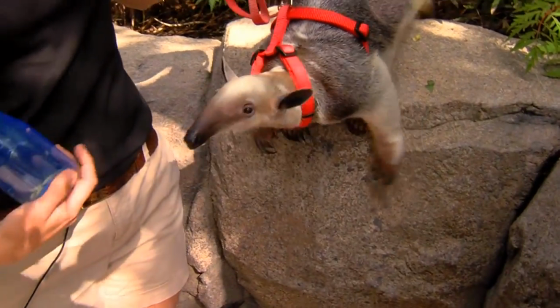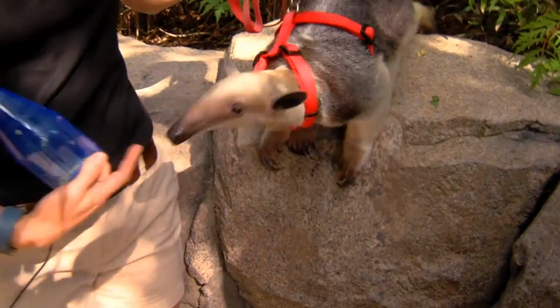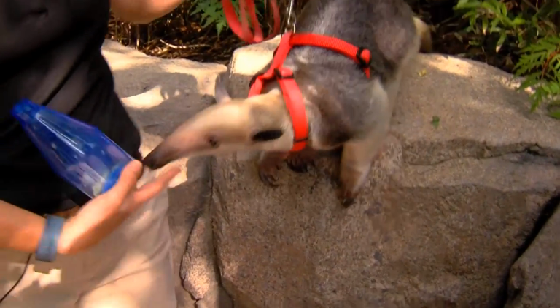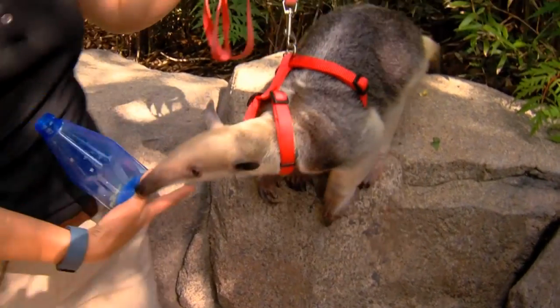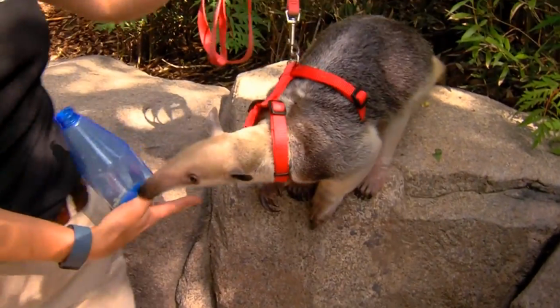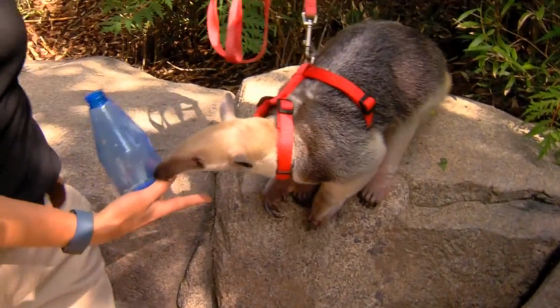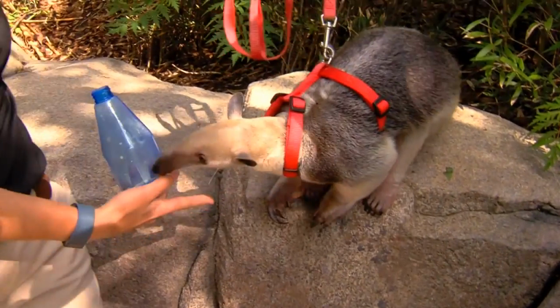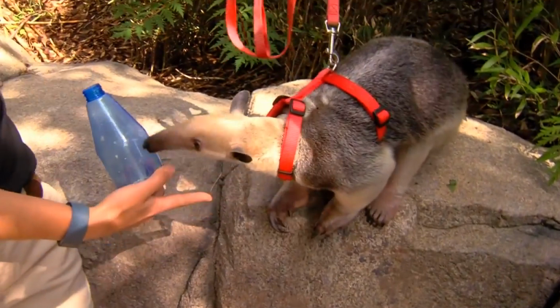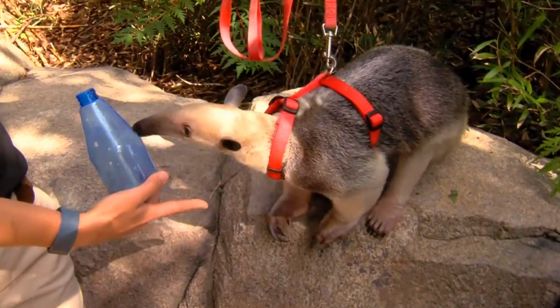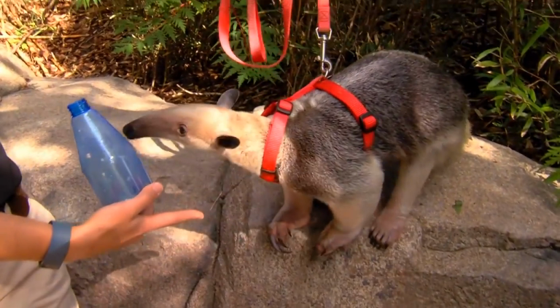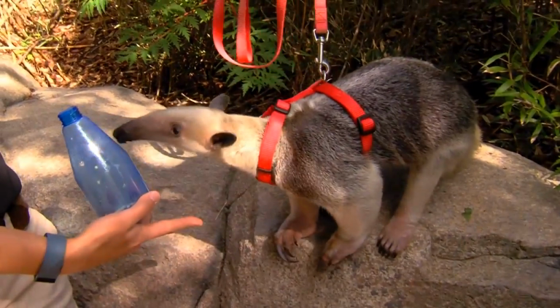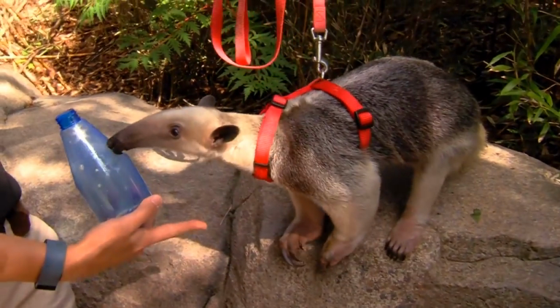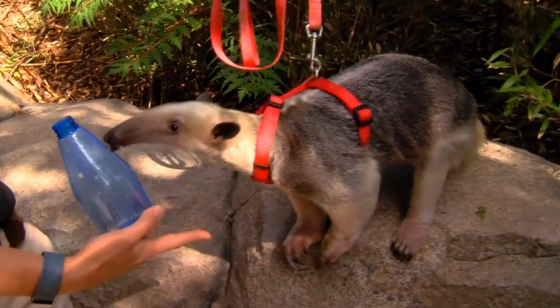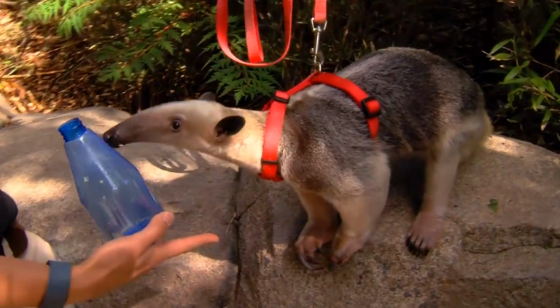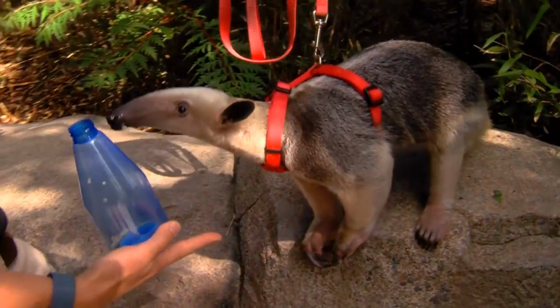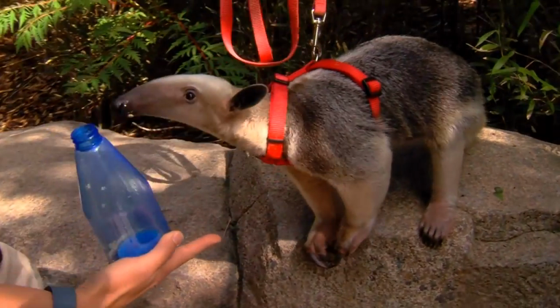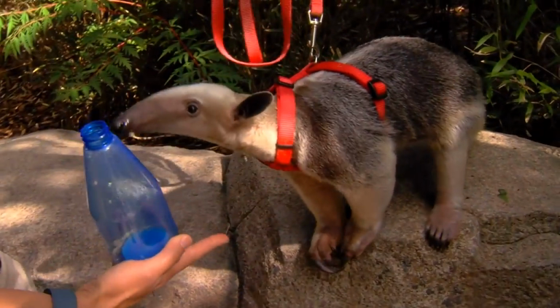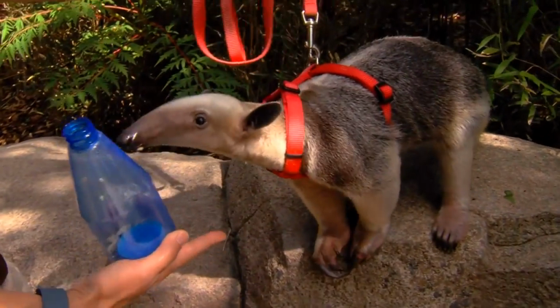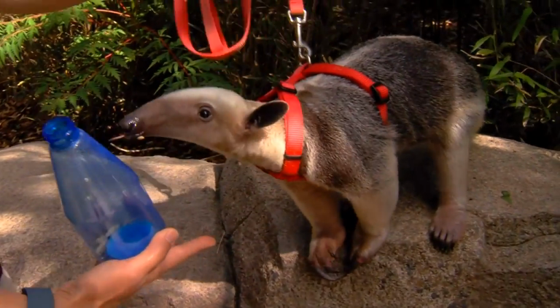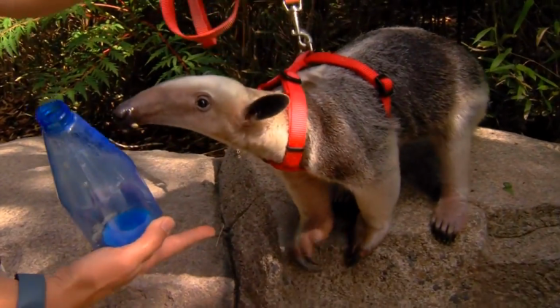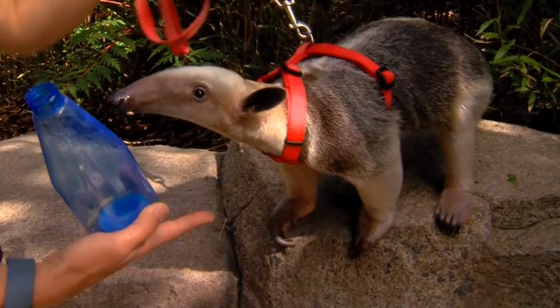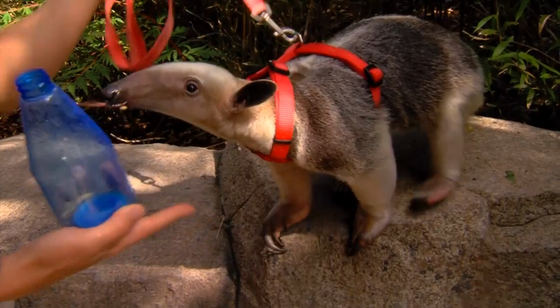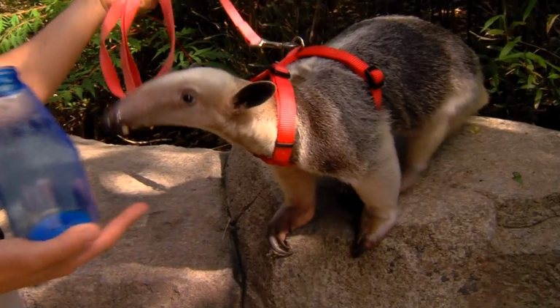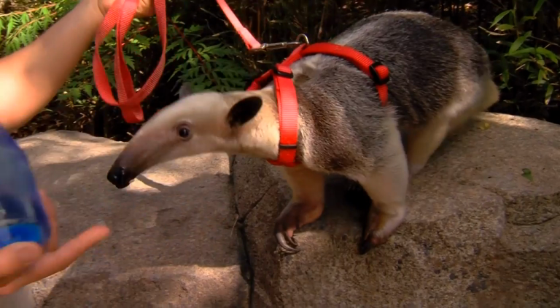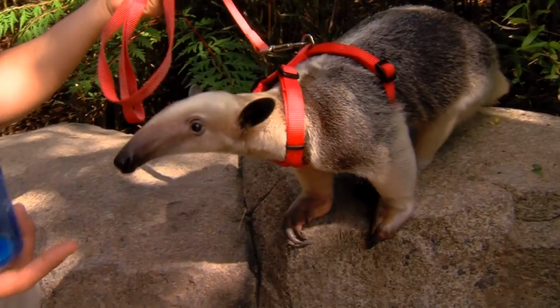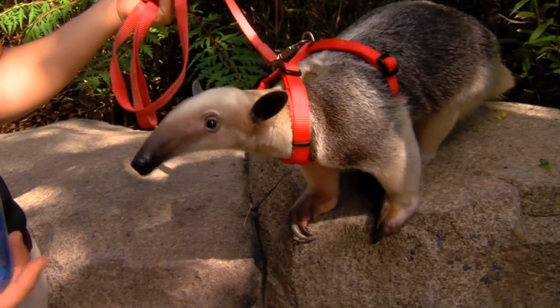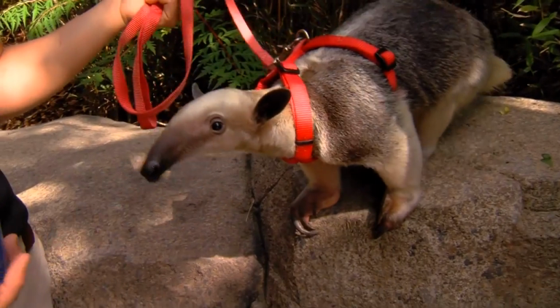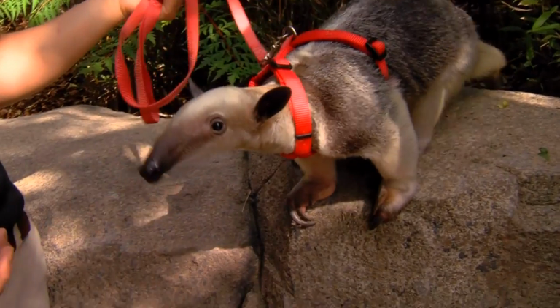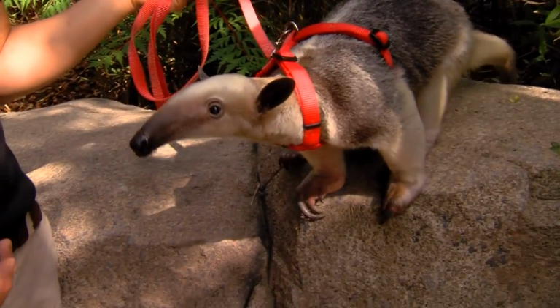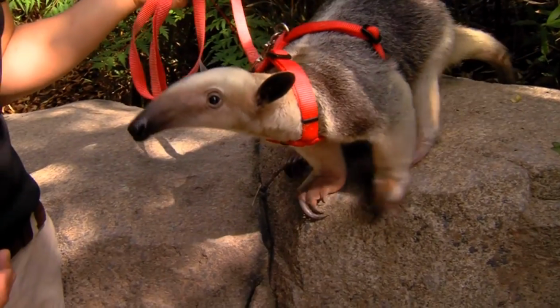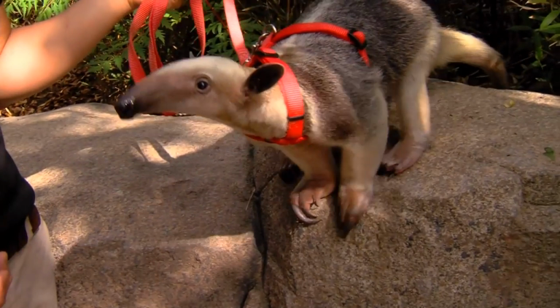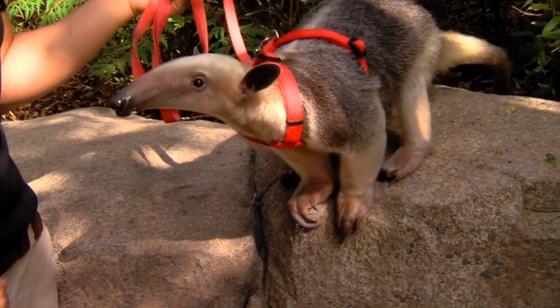You'll also notice her big front claws. Same idea — those are great at digging into termite mounds.